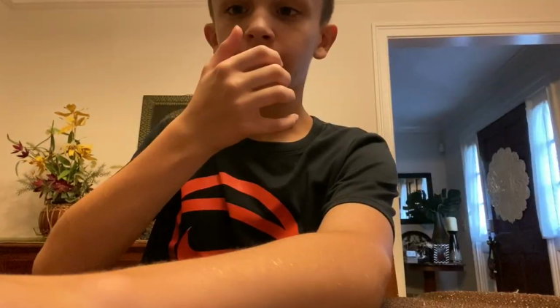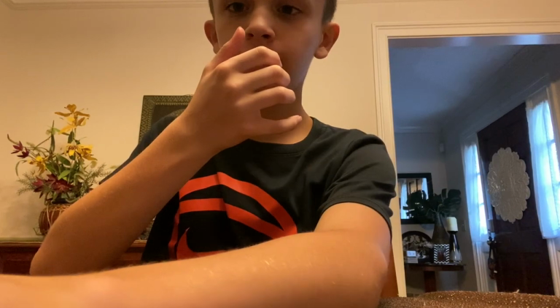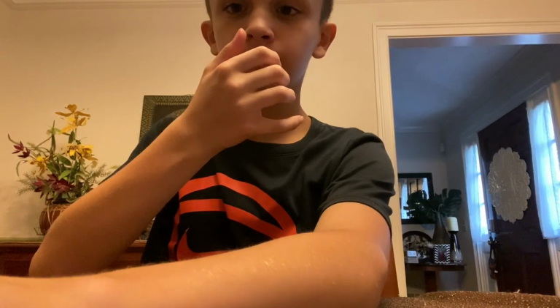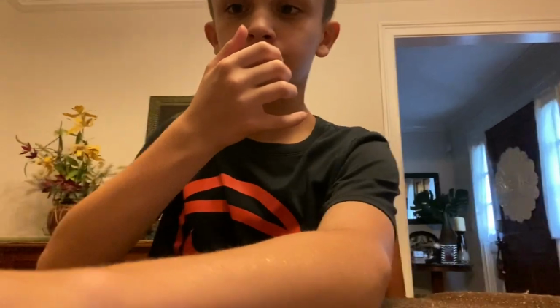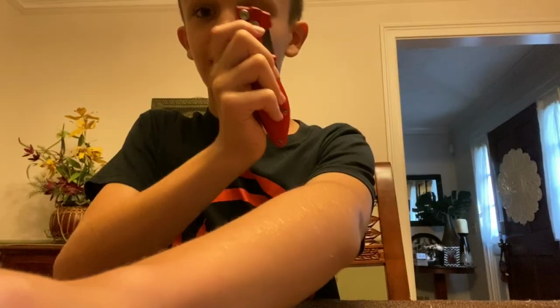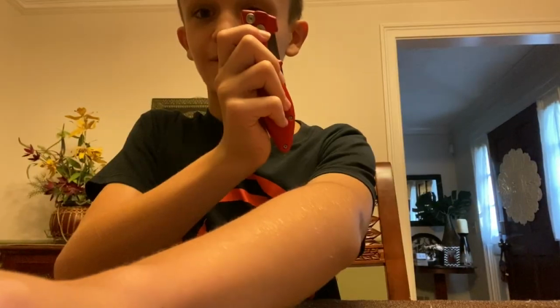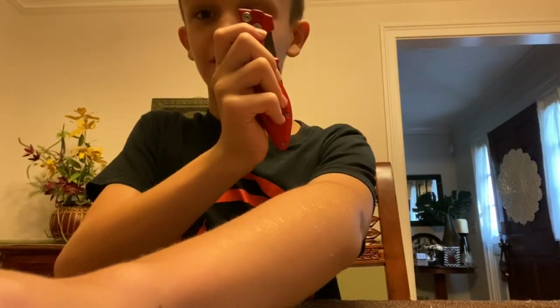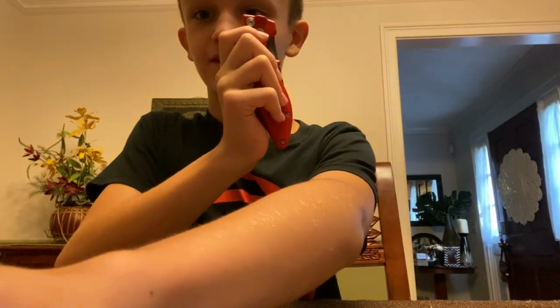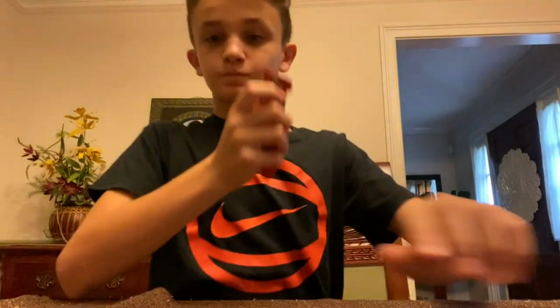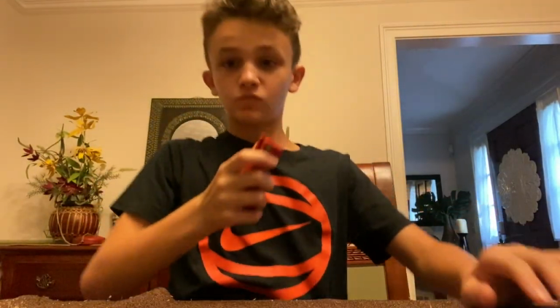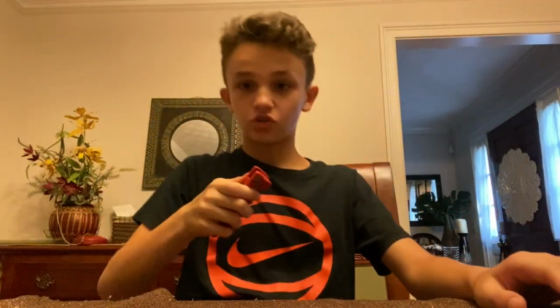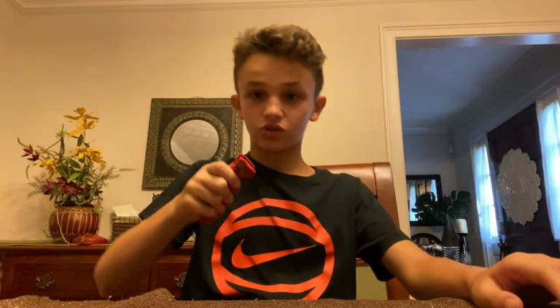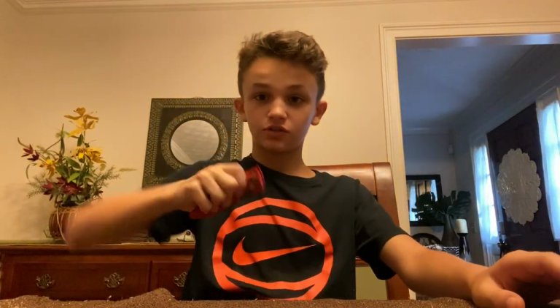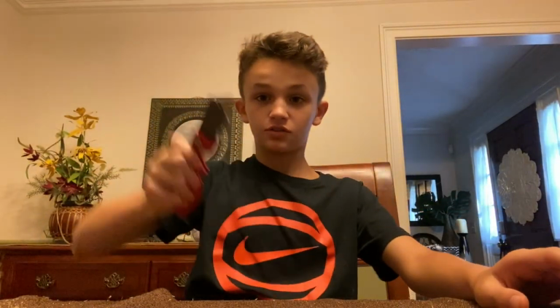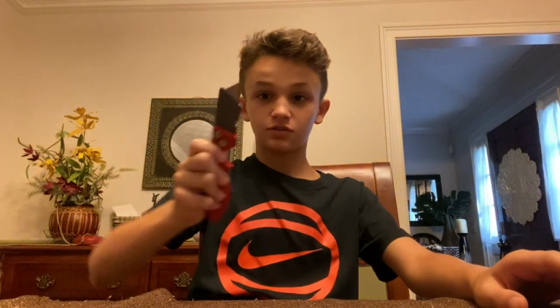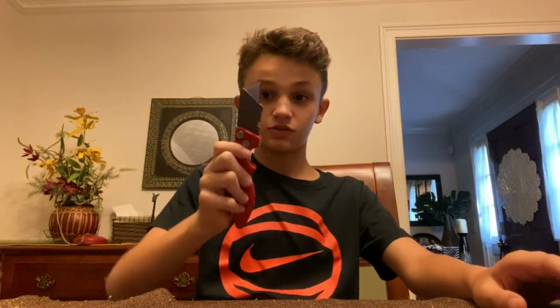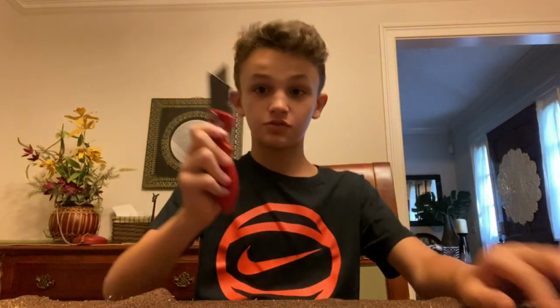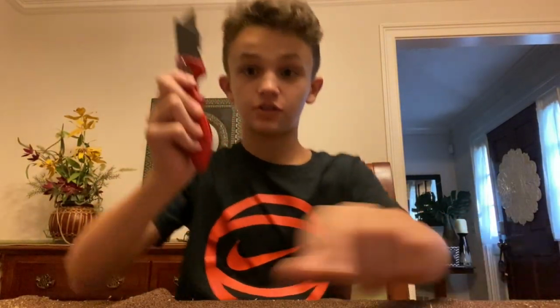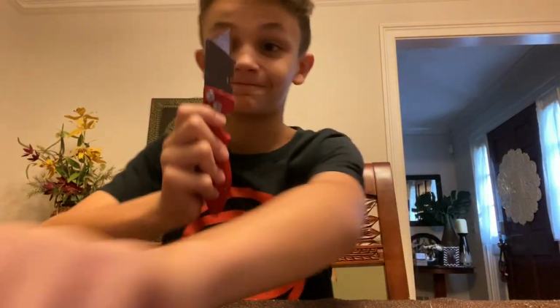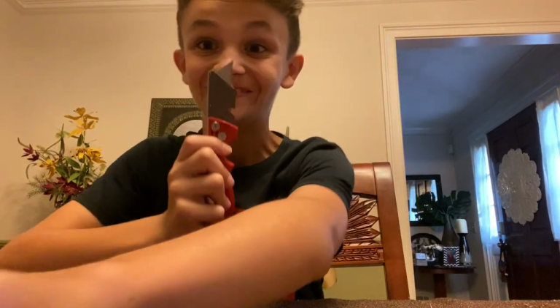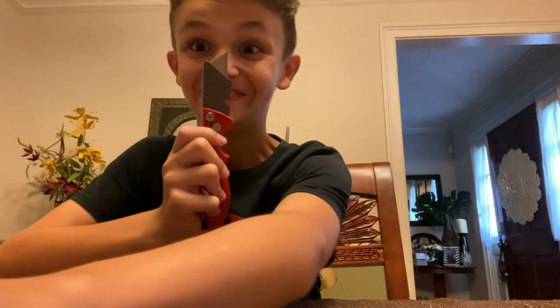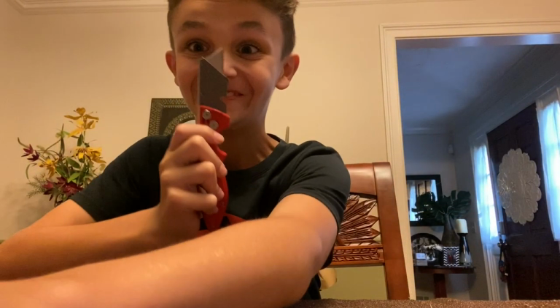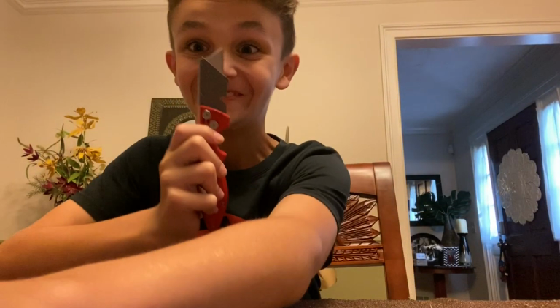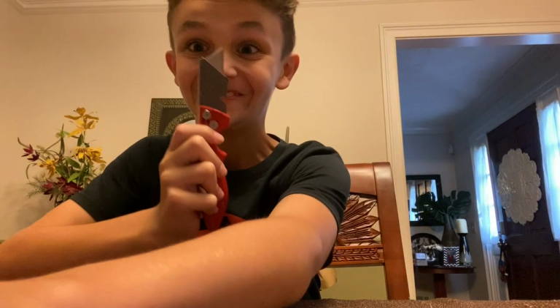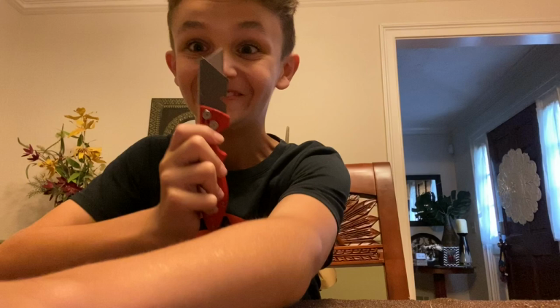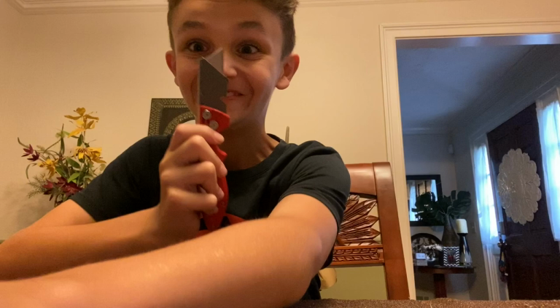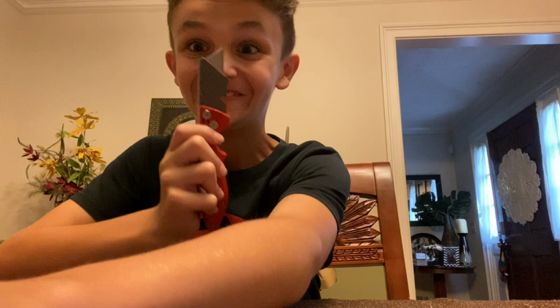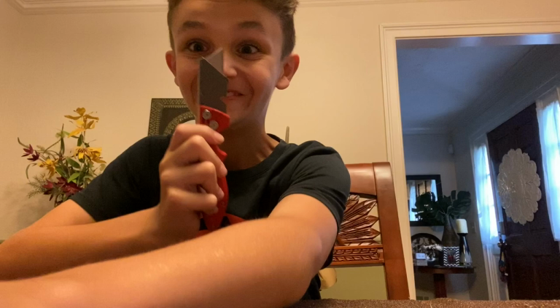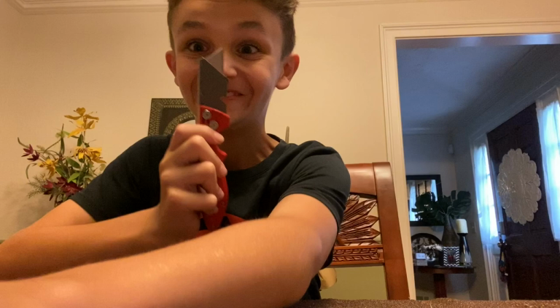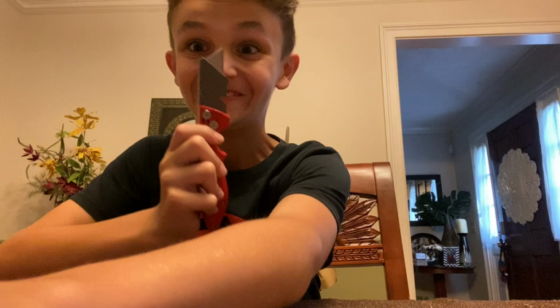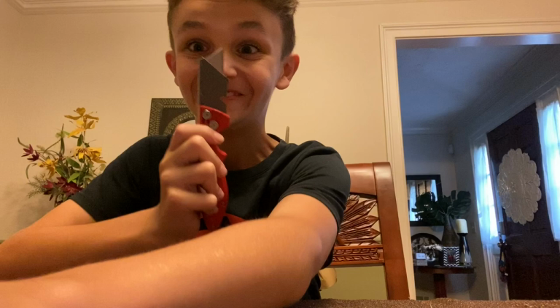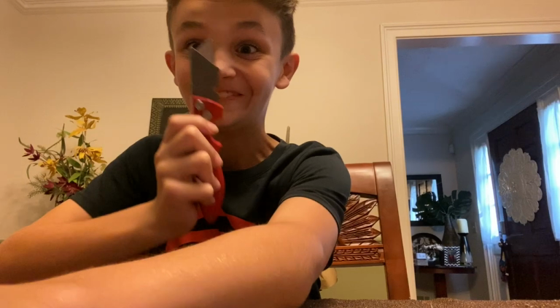Knife. Perfect. So guys, let's do this. Do not play with knives, kids. It is really bad.